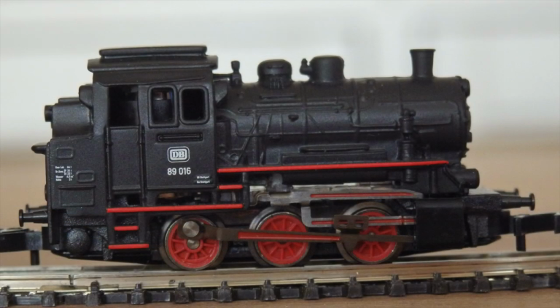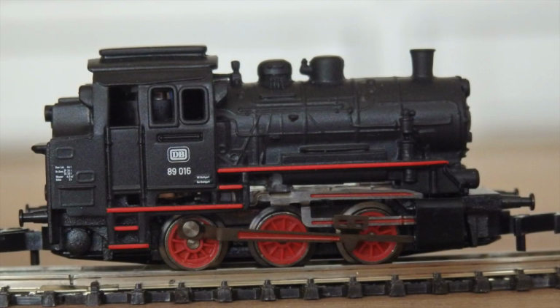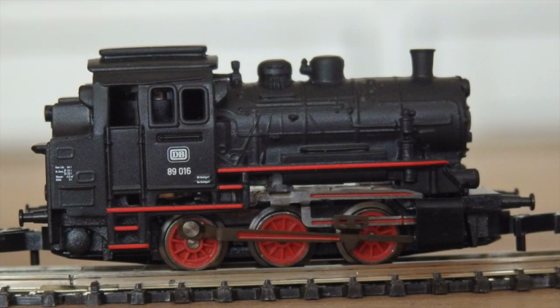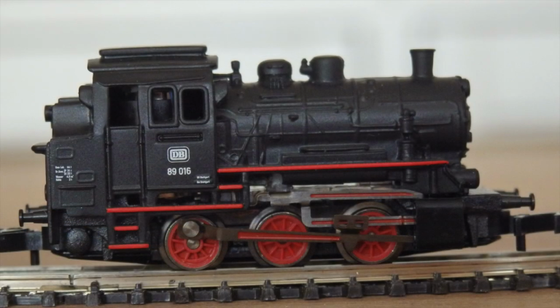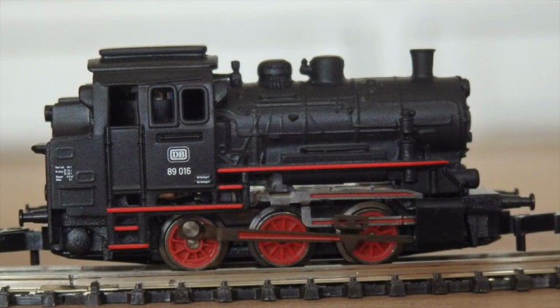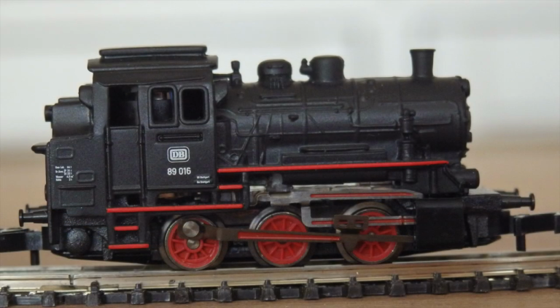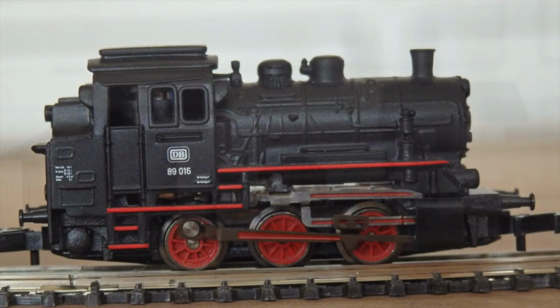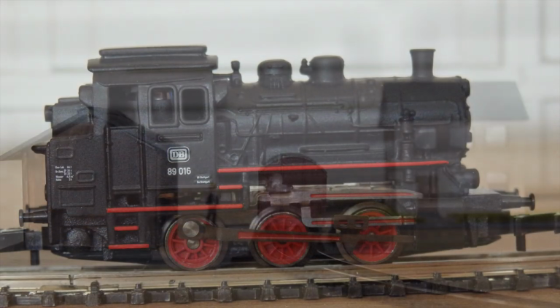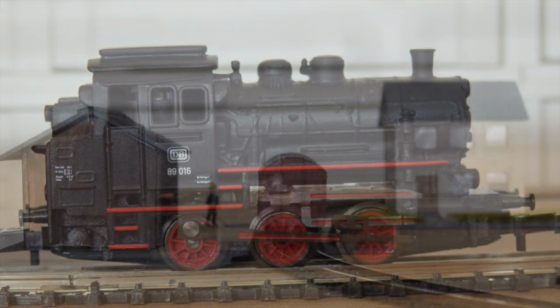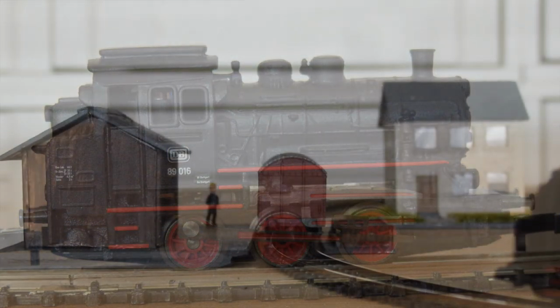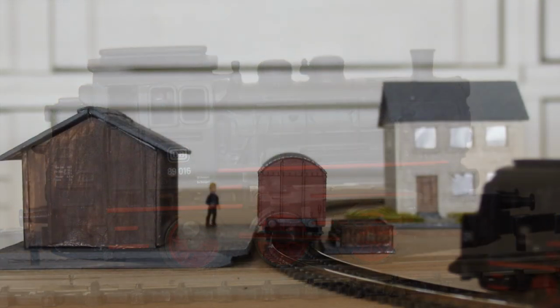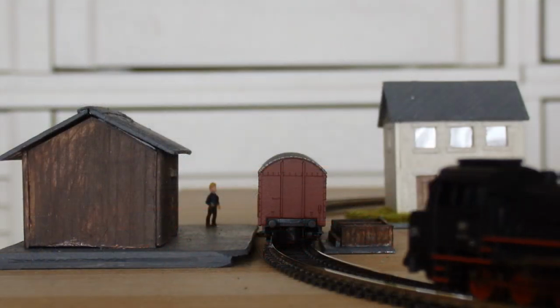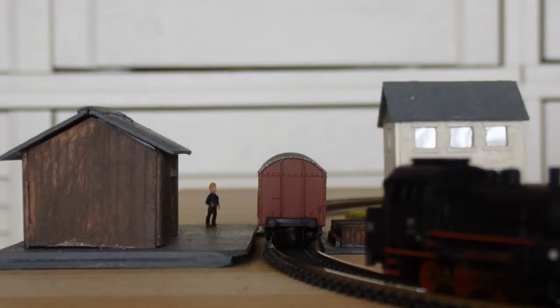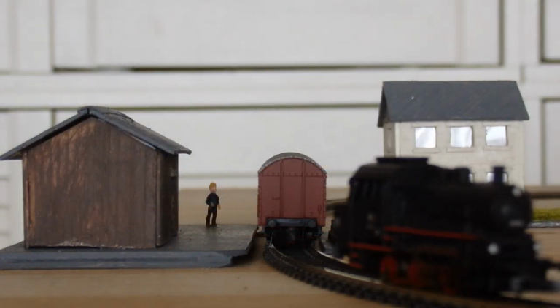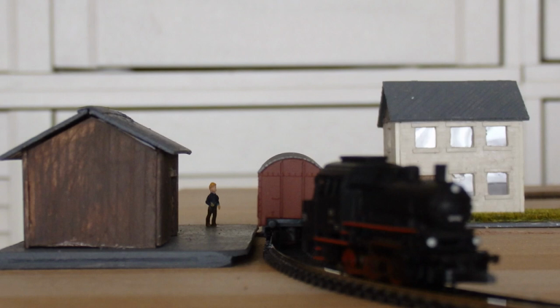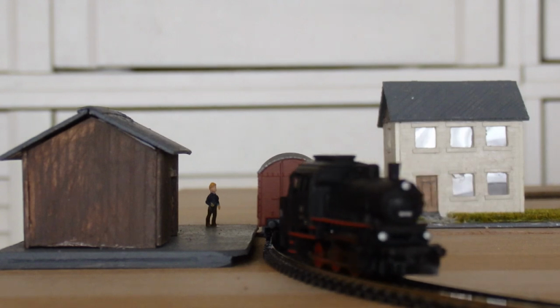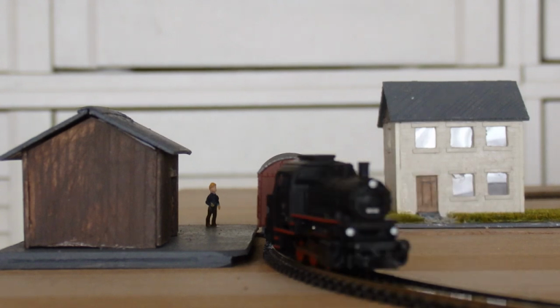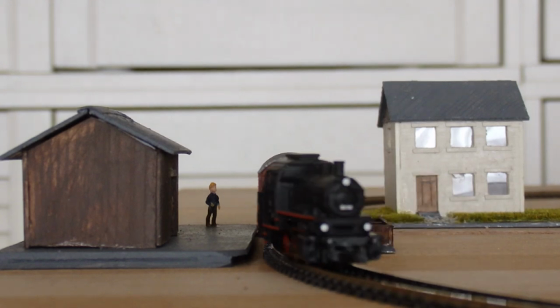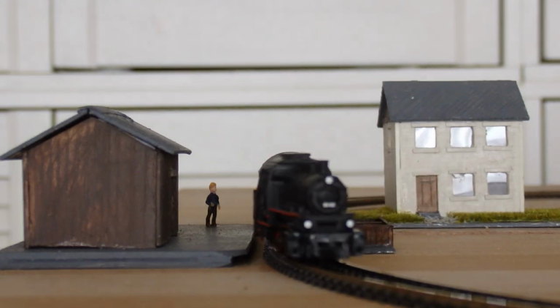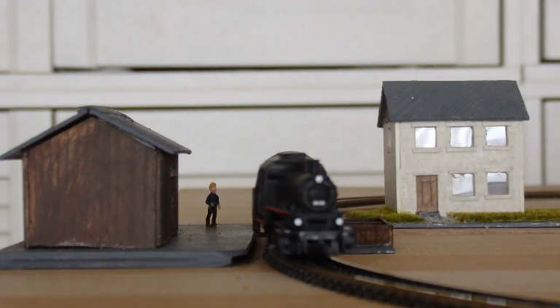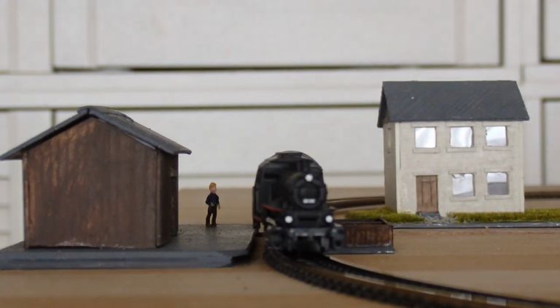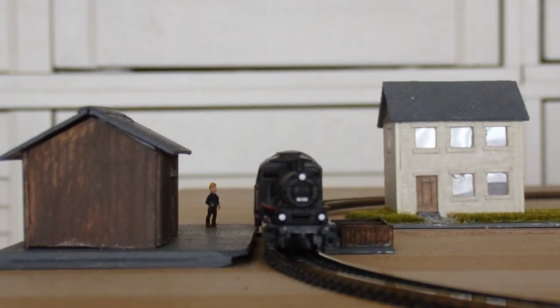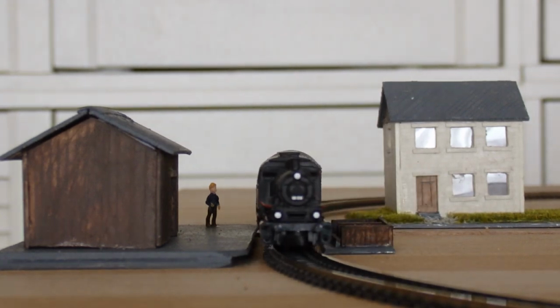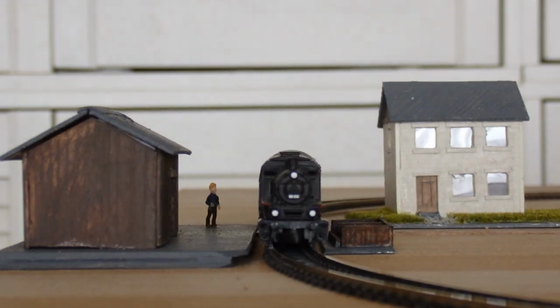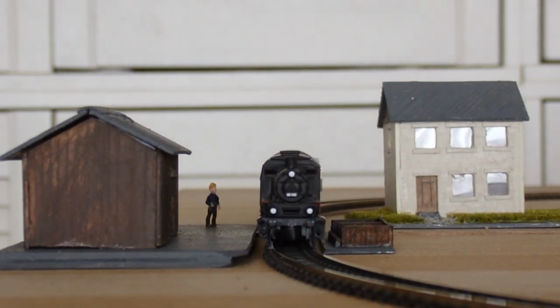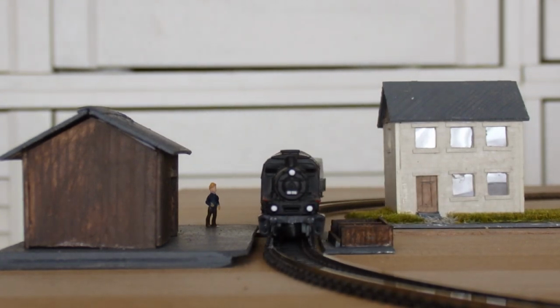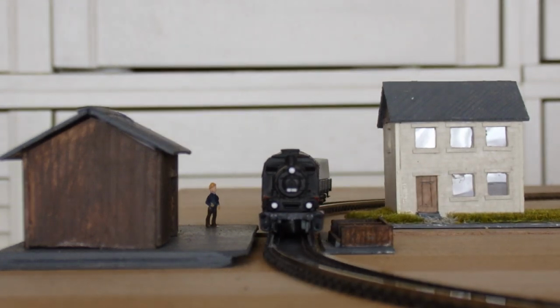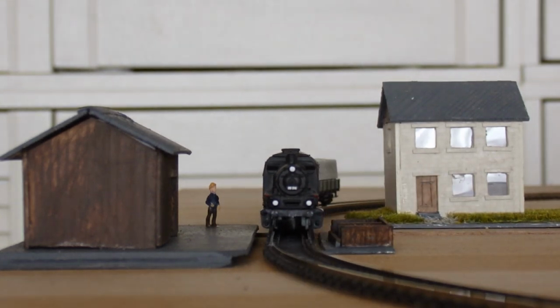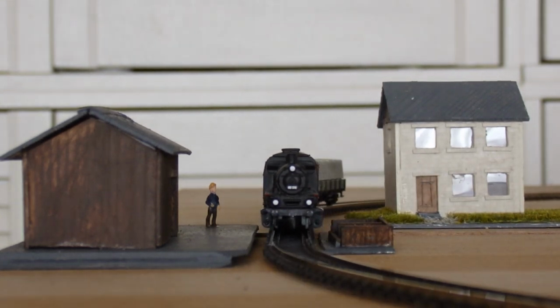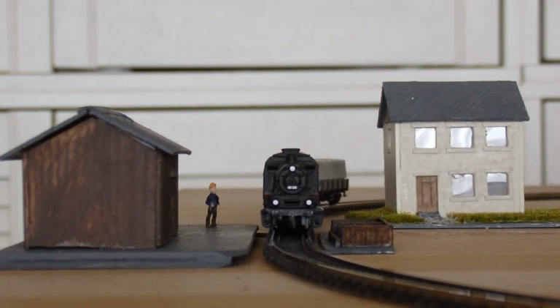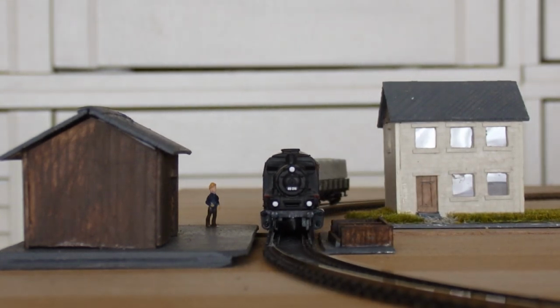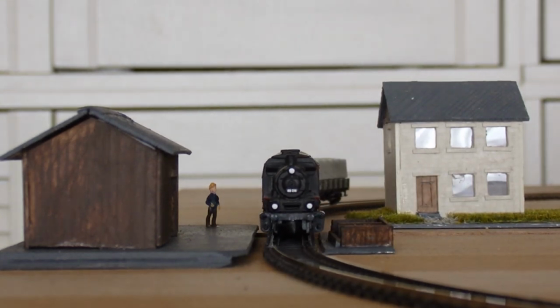Manual coupling is easy, but coupling the wagons when pushed does not always work.